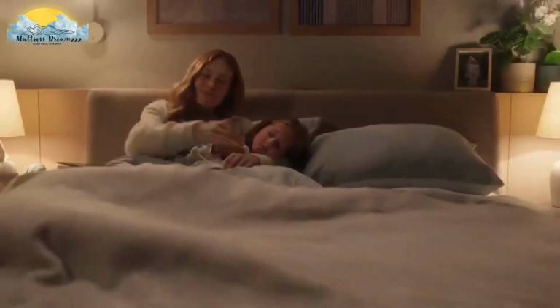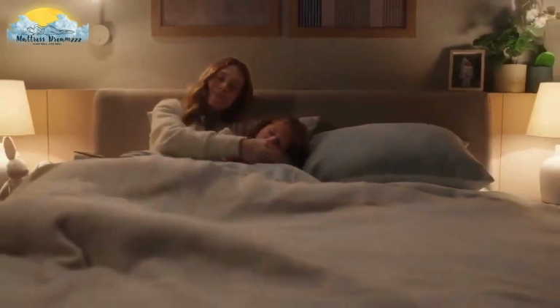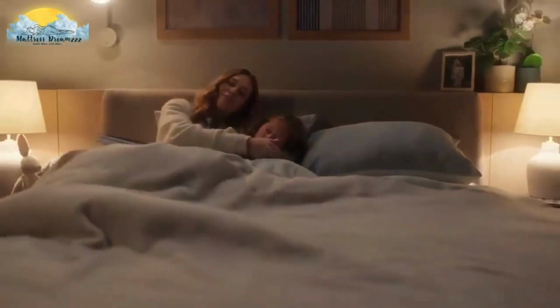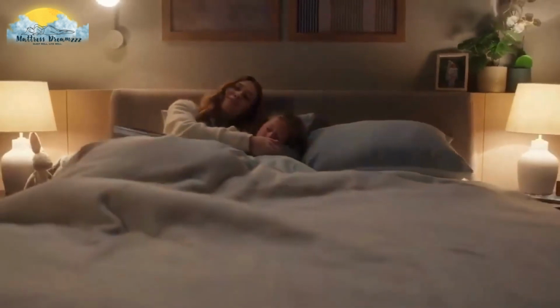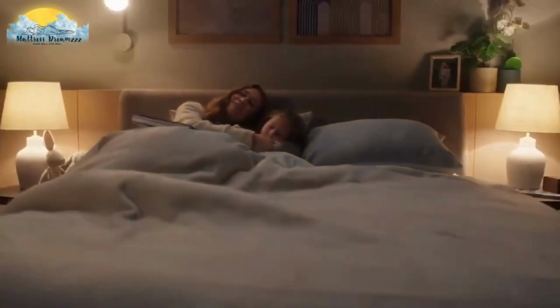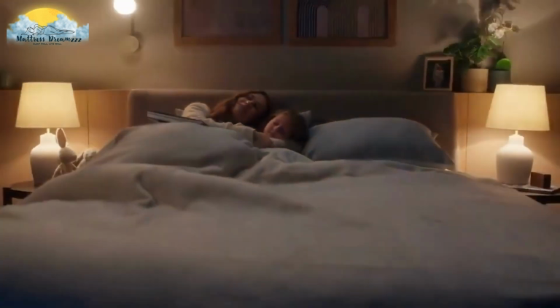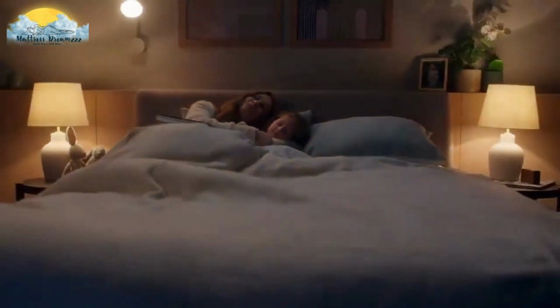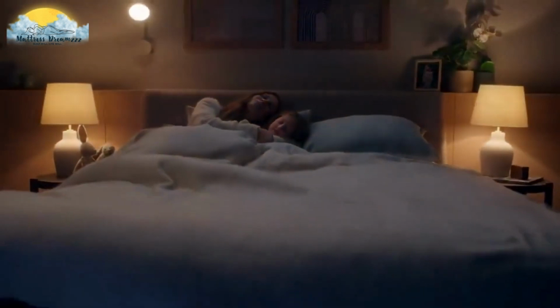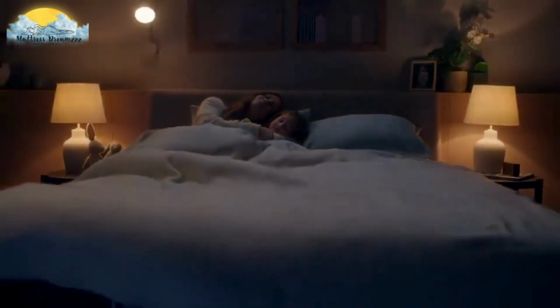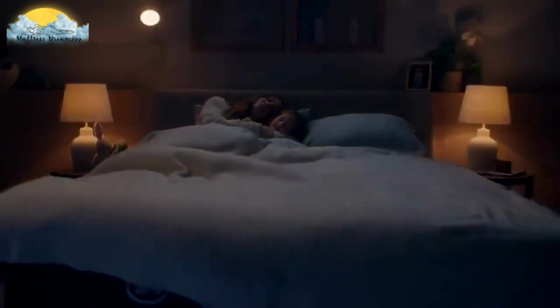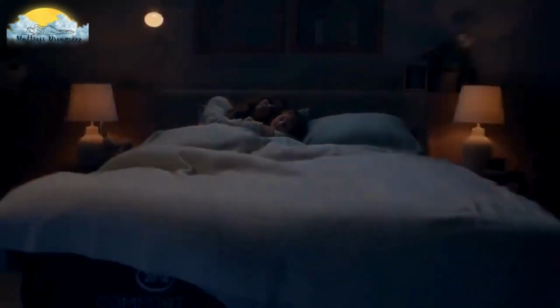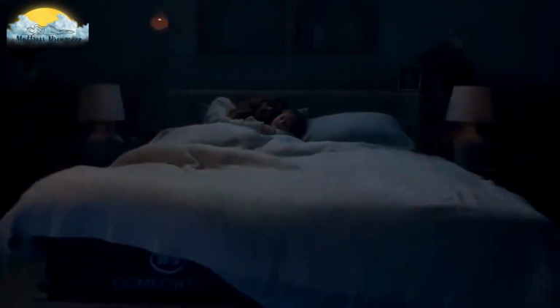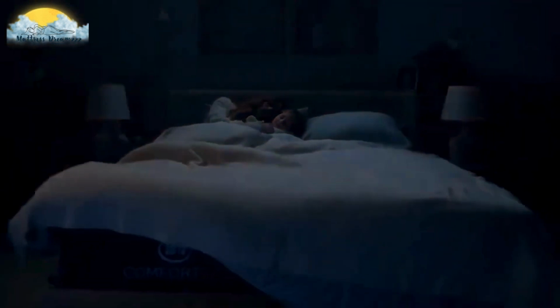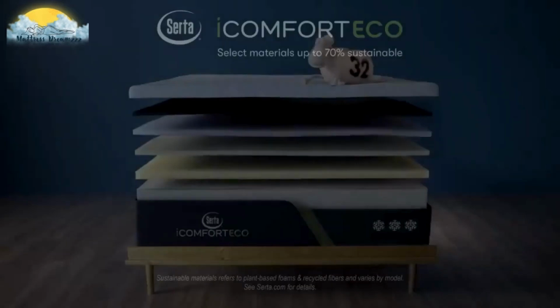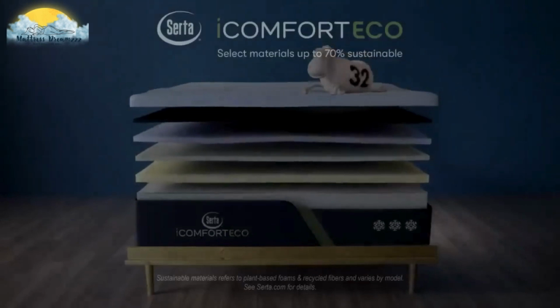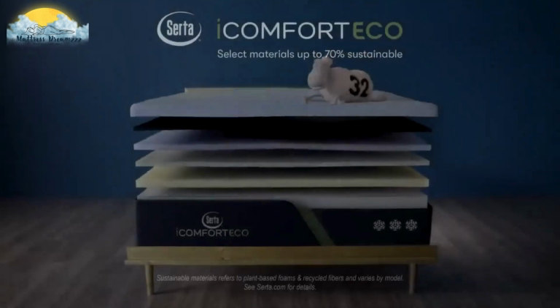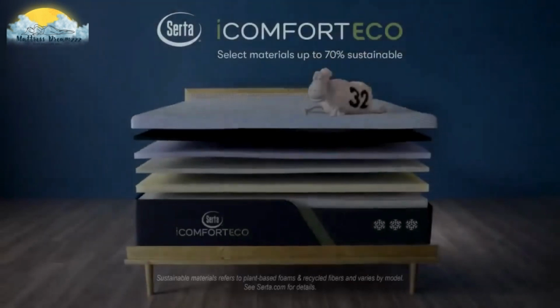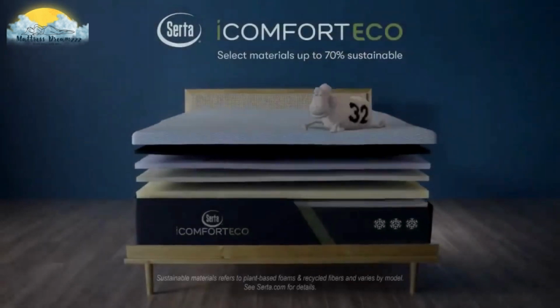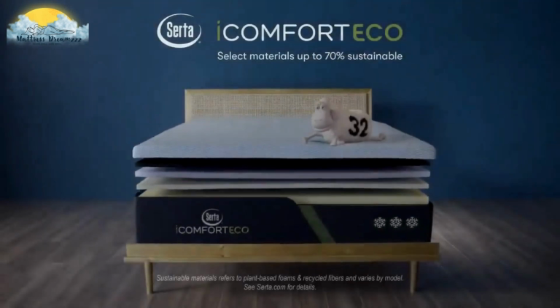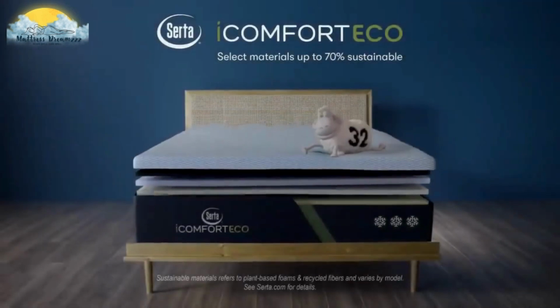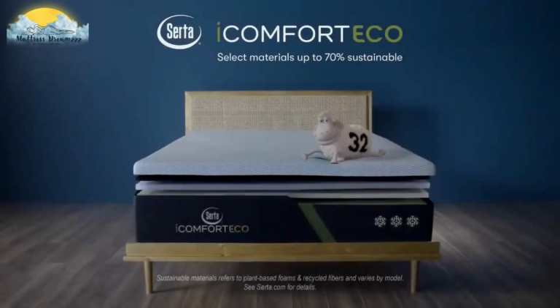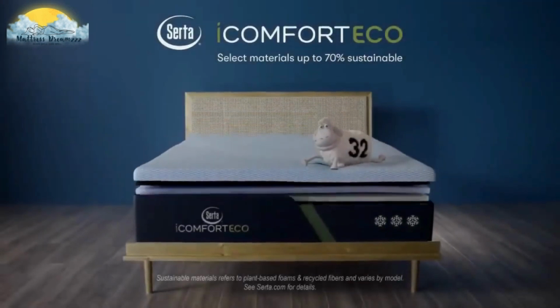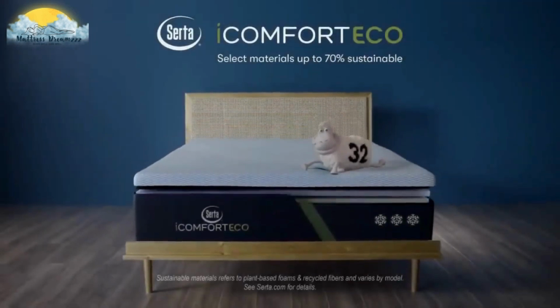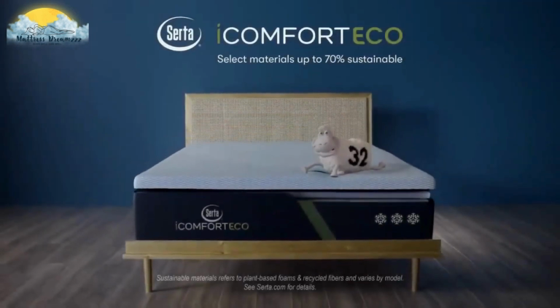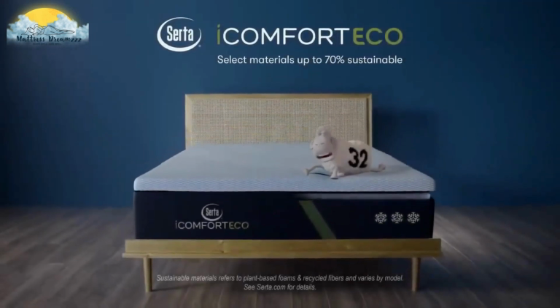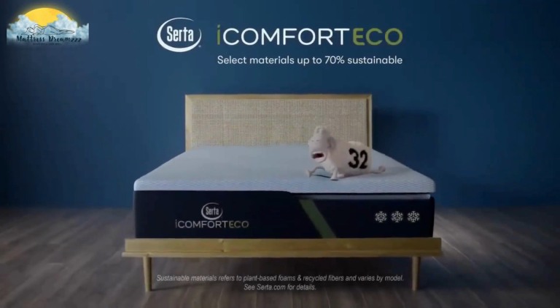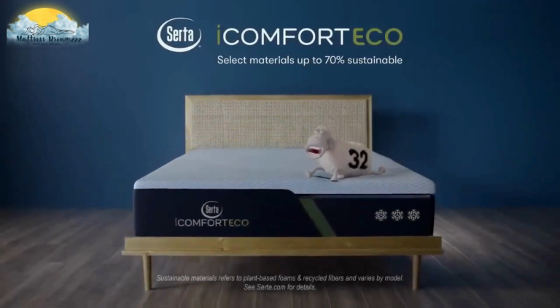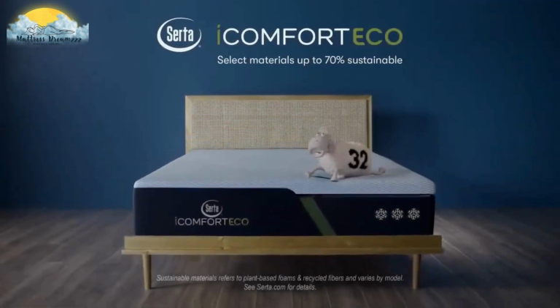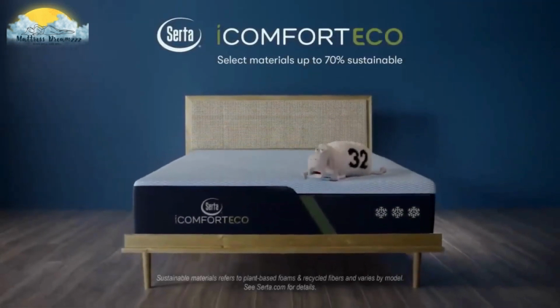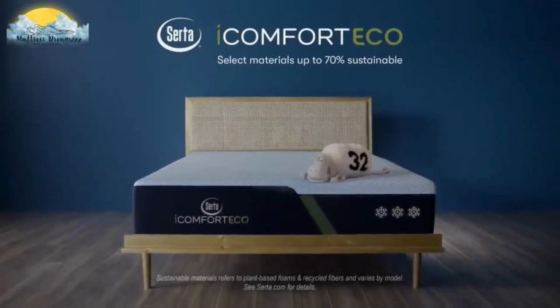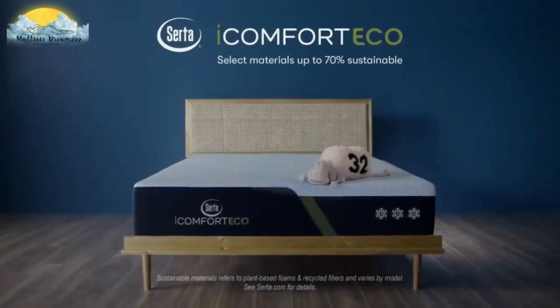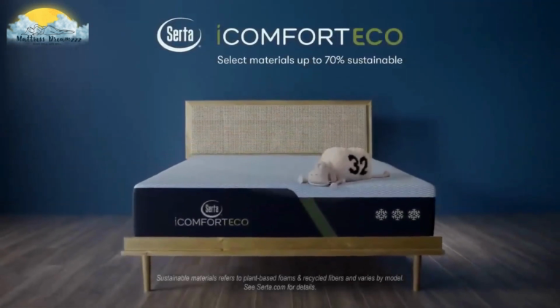CERTA iComfort Eco. With select materials up to 70% sustainable, certified comfort easier on the earth.